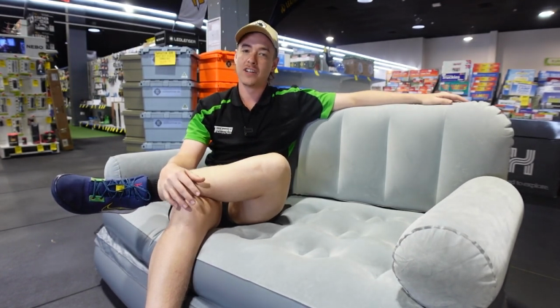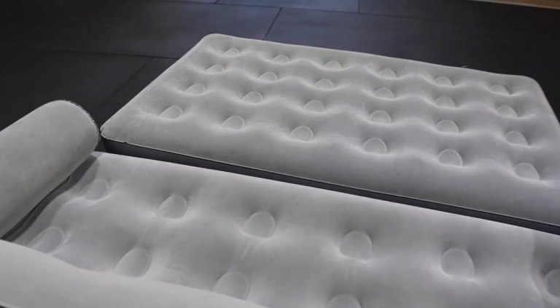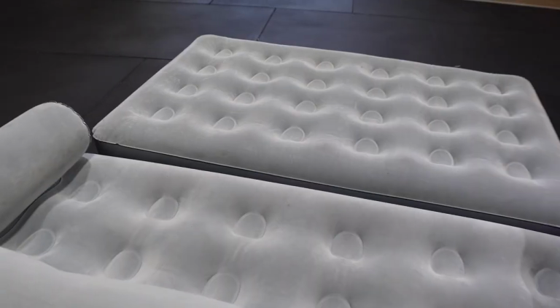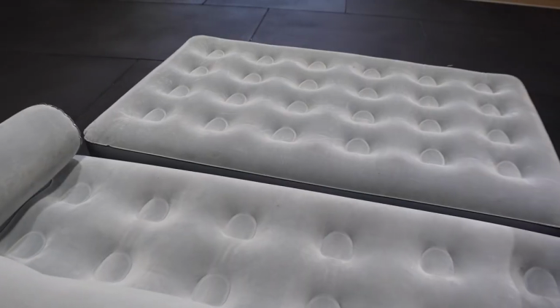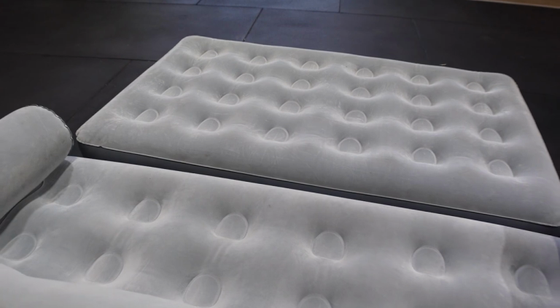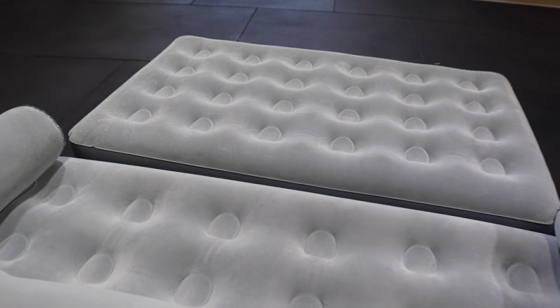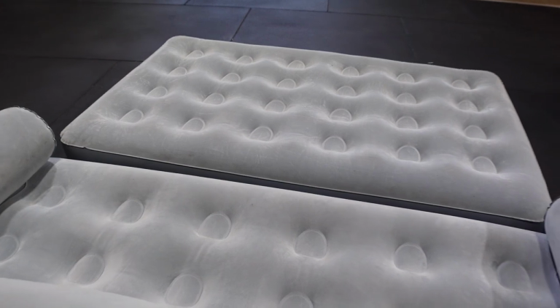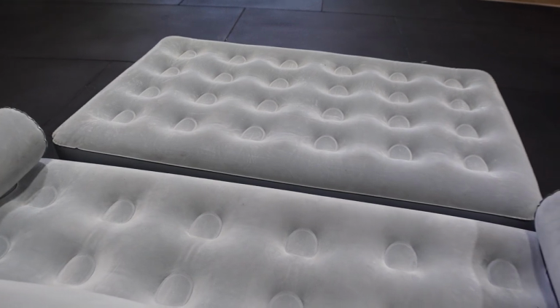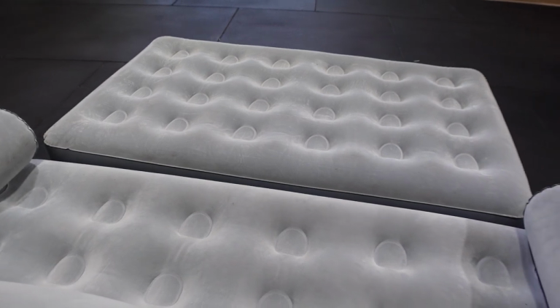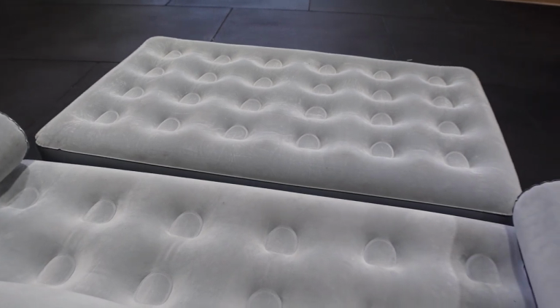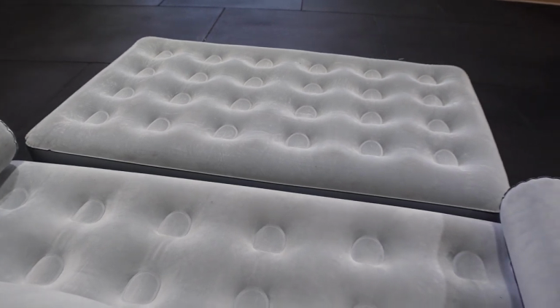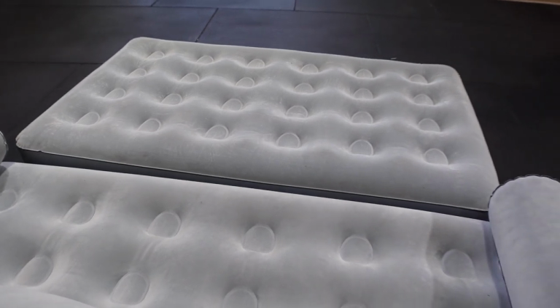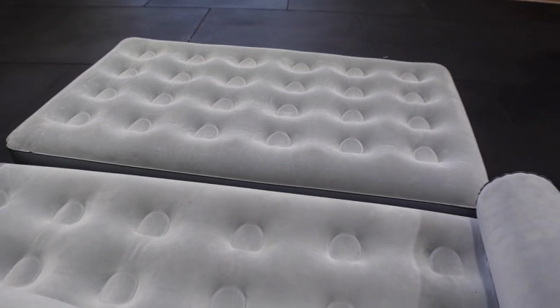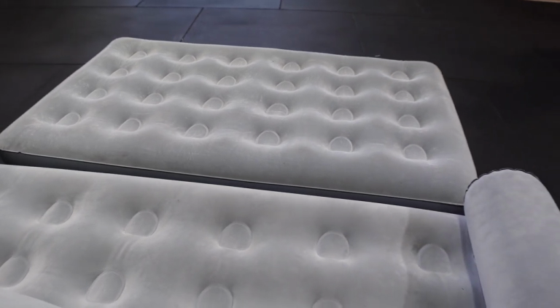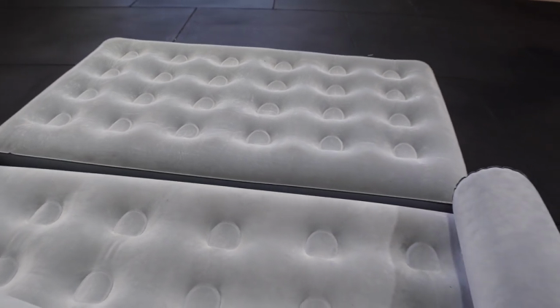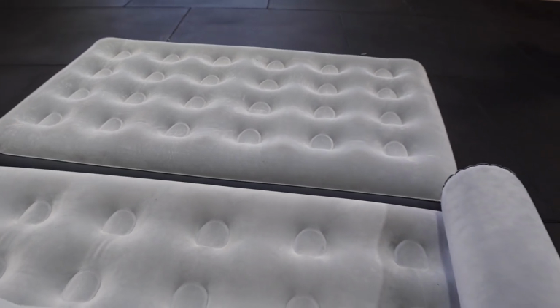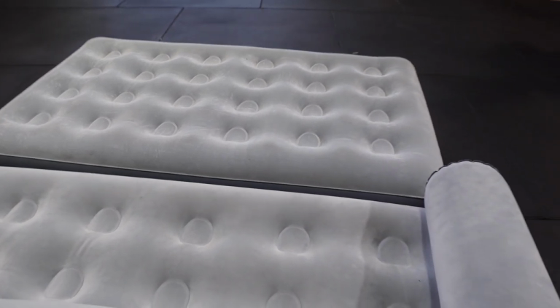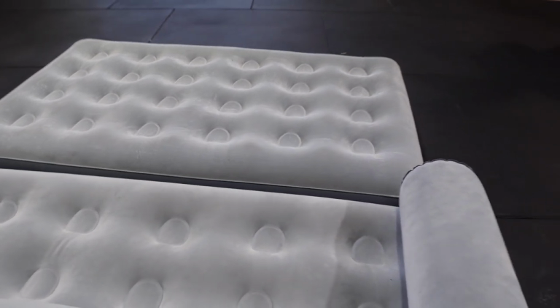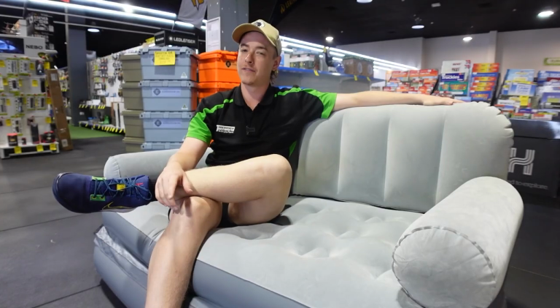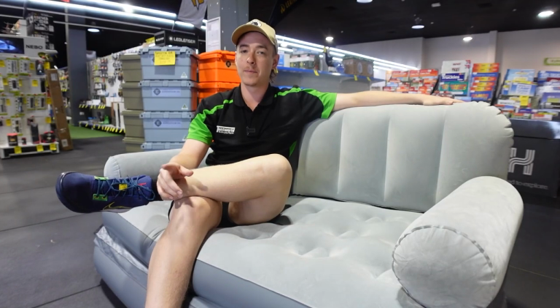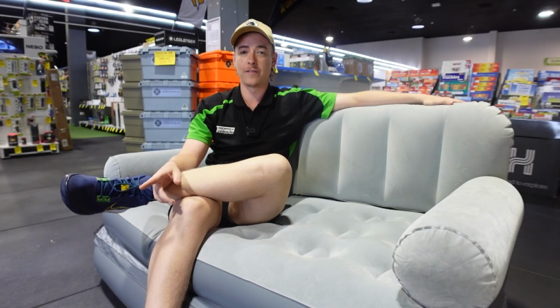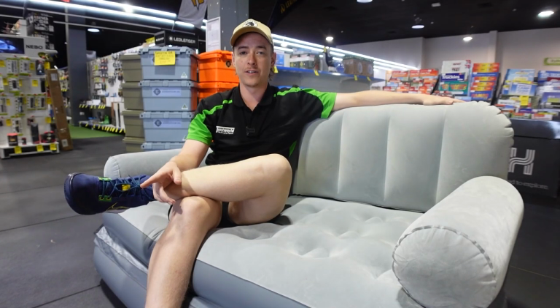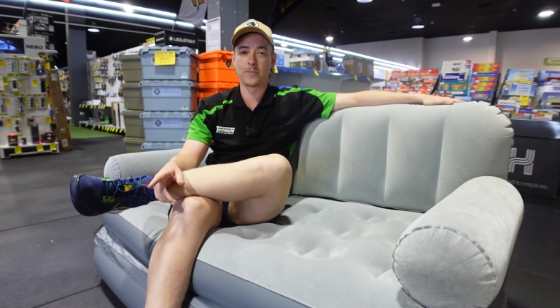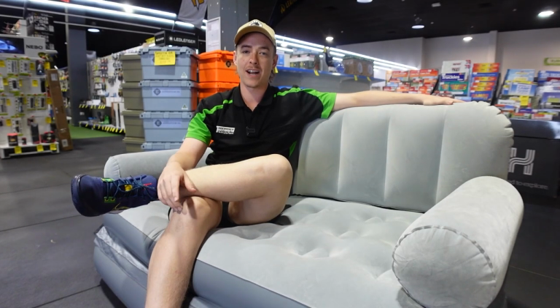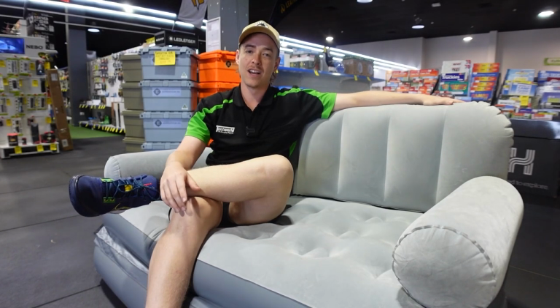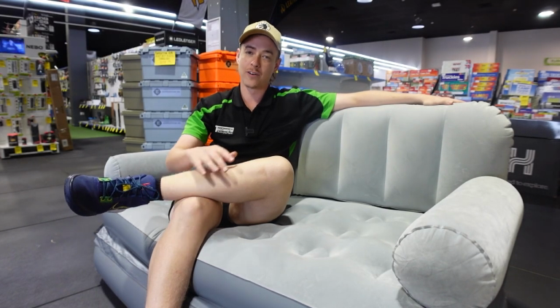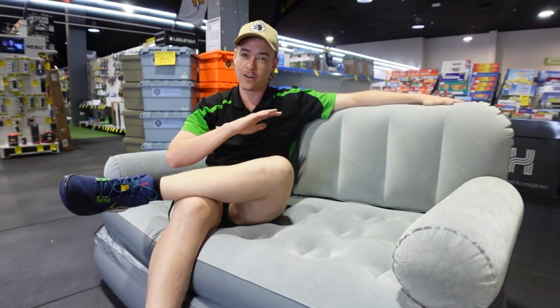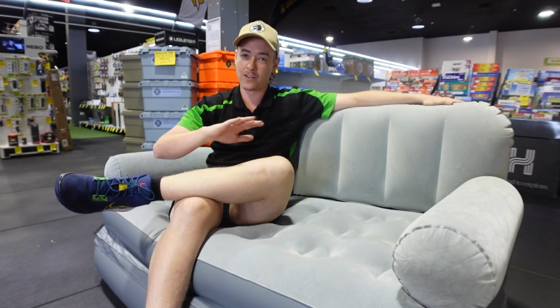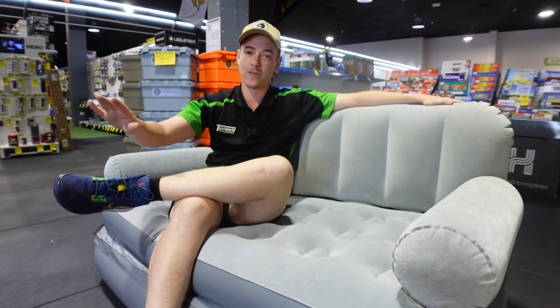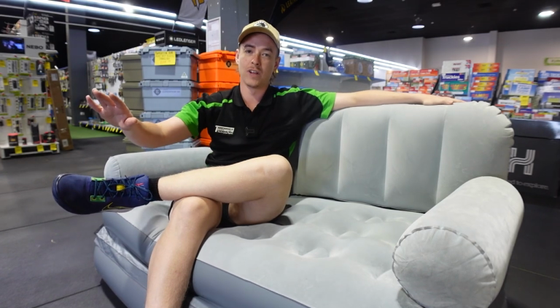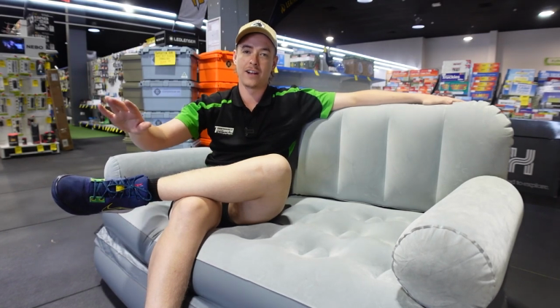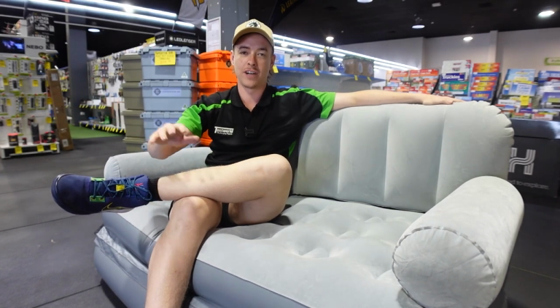You can fold that base out and make it a daybed, or if you flip it over onto its back you've got a nice full lounger.